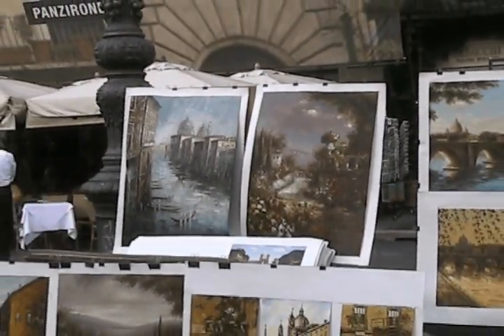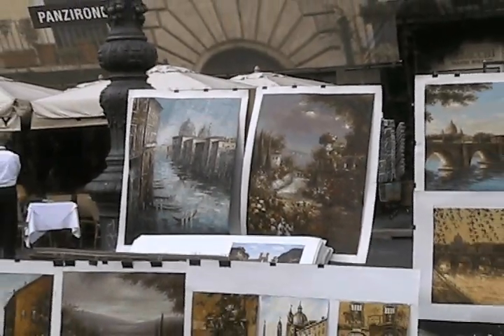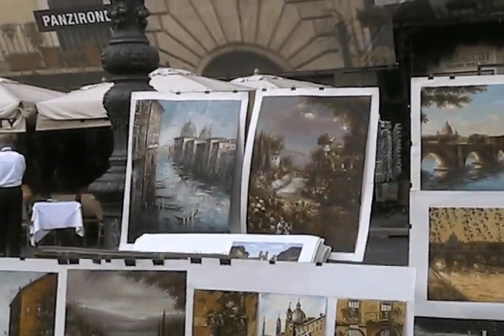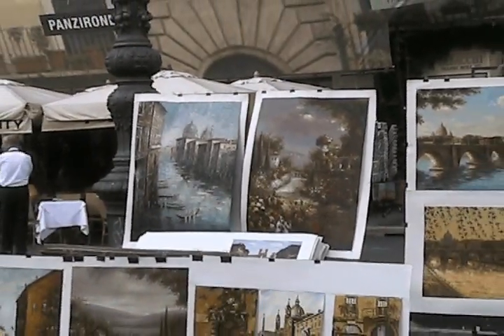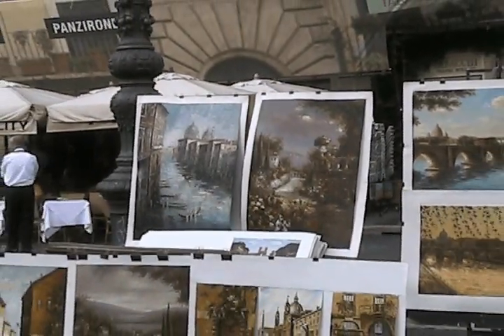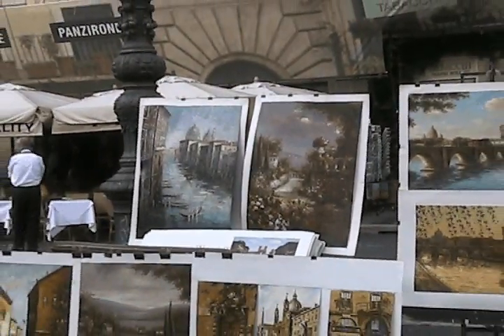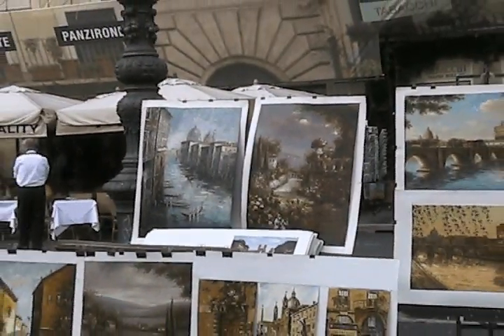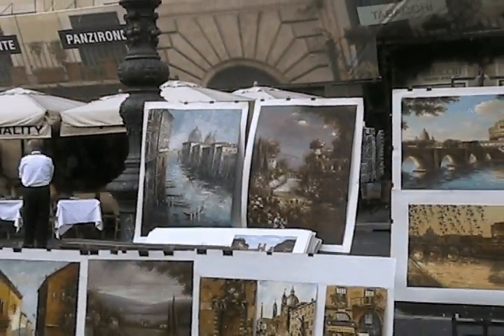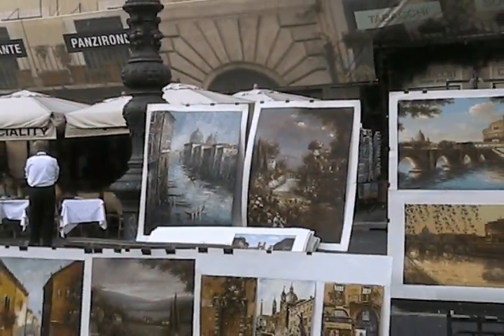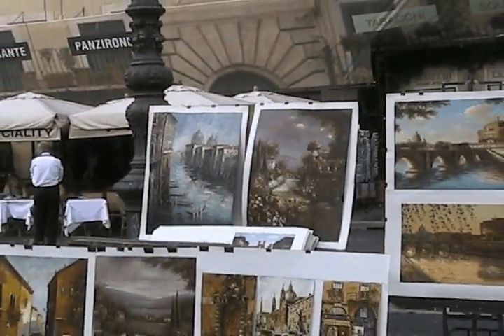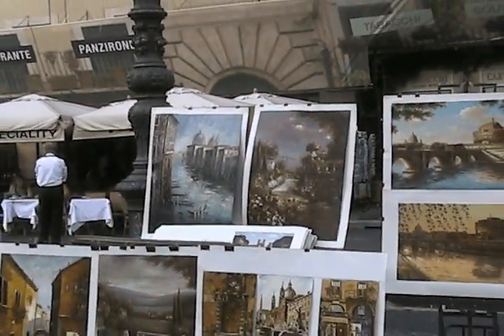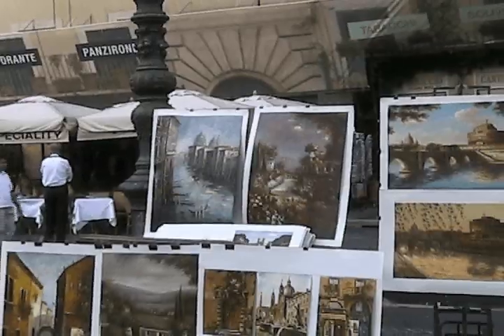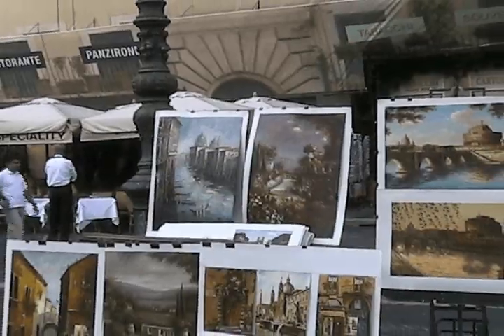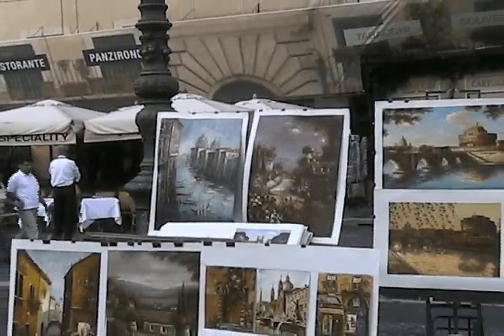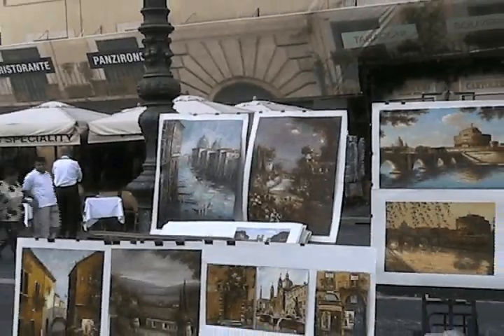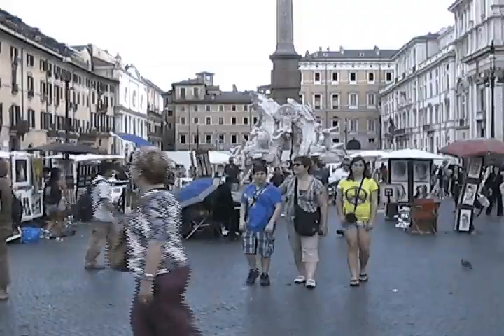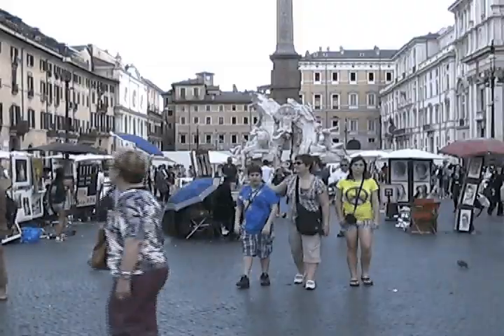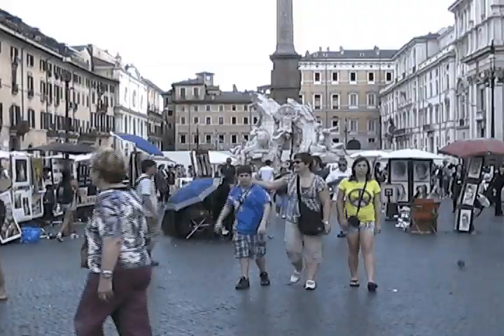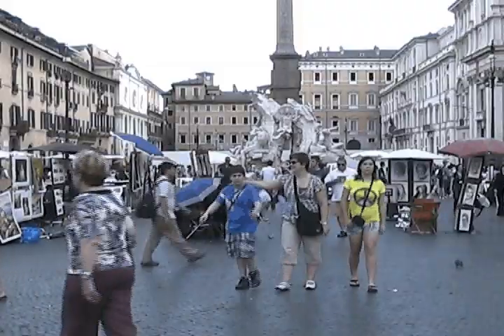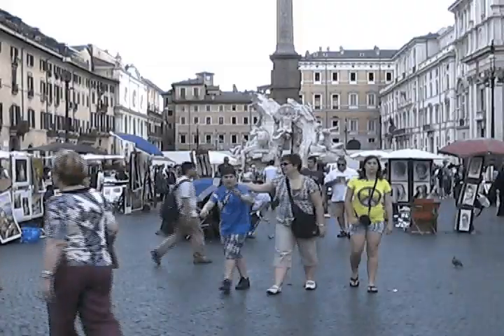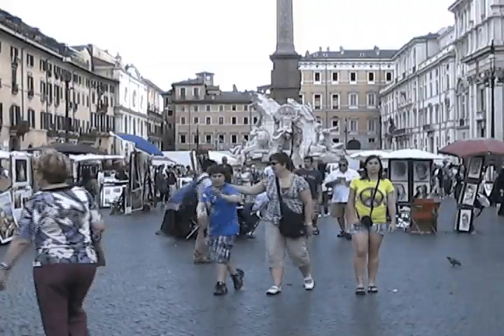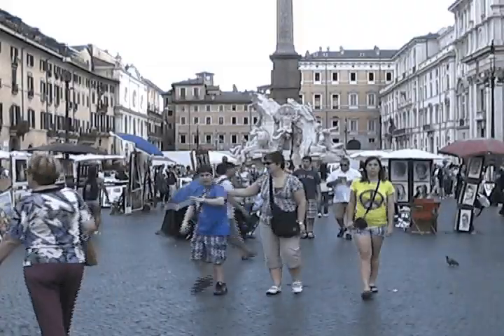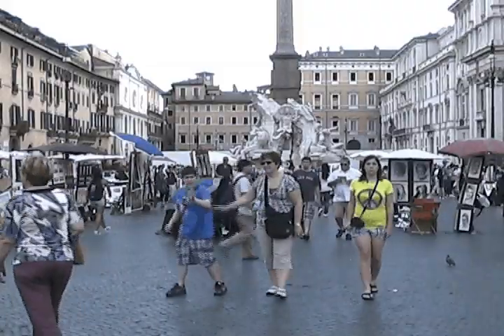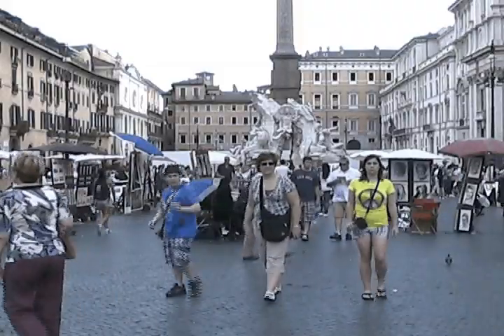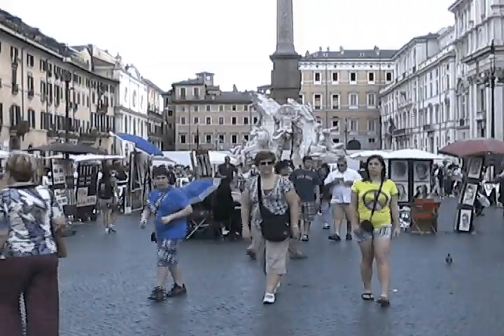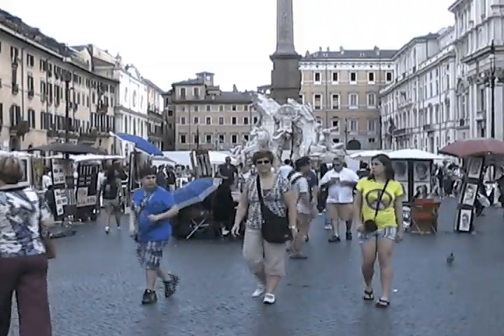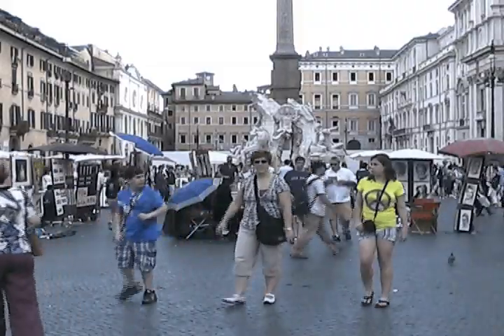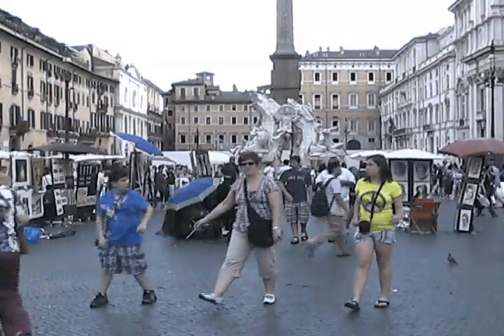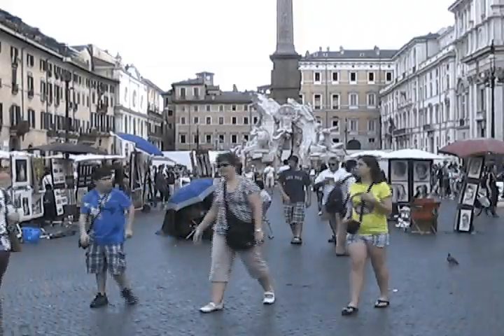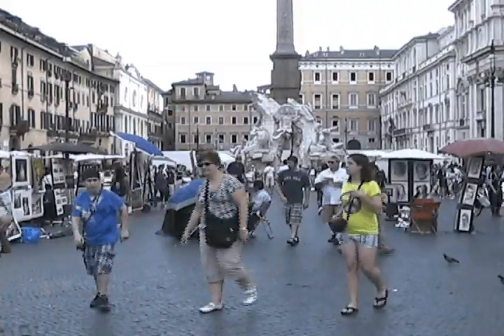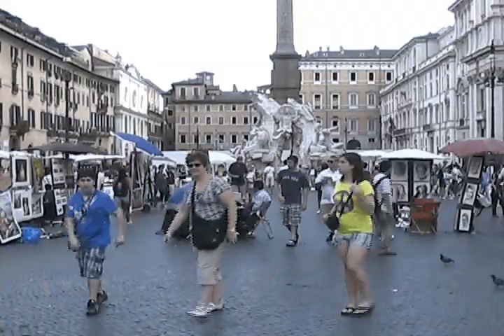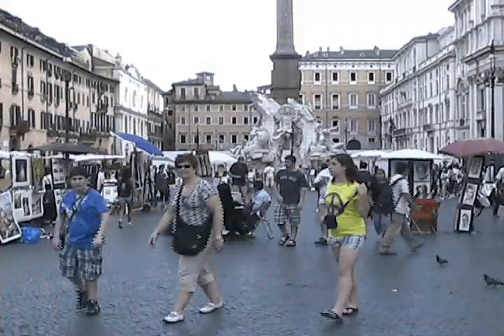Tourists from all over the world come to Piazza Navona to purchase their favorite paintings, while admiring one of the most famous fountains in Rome.